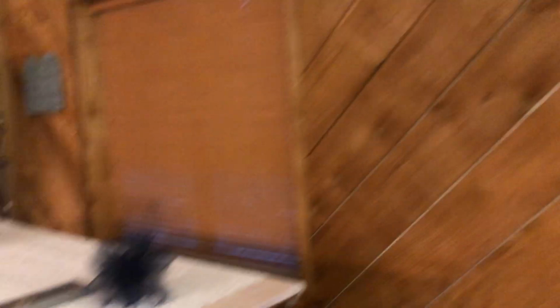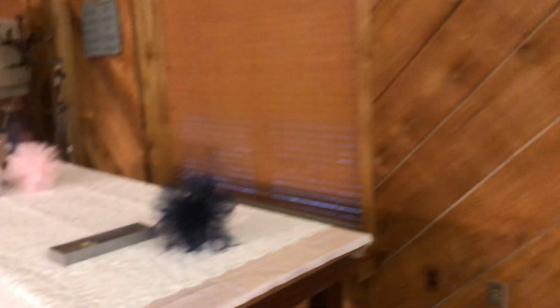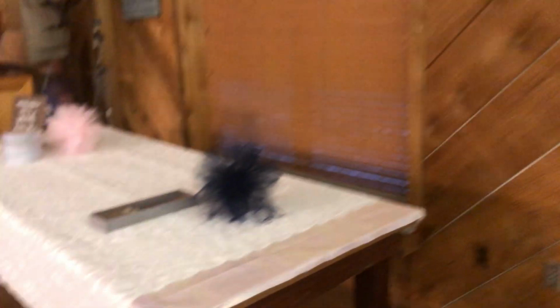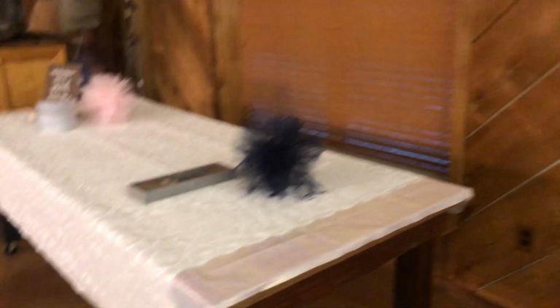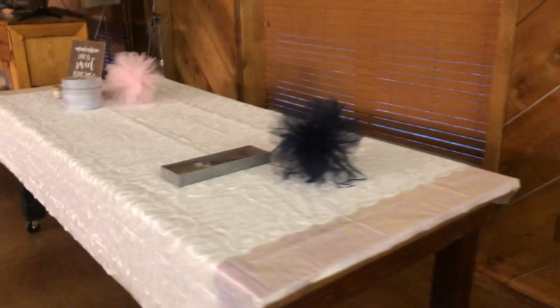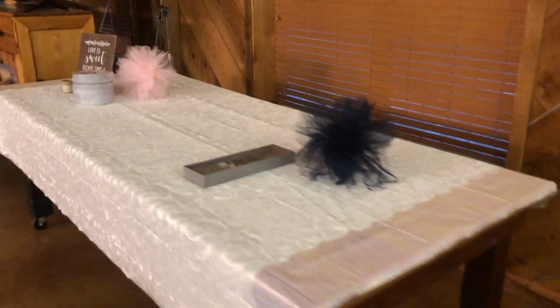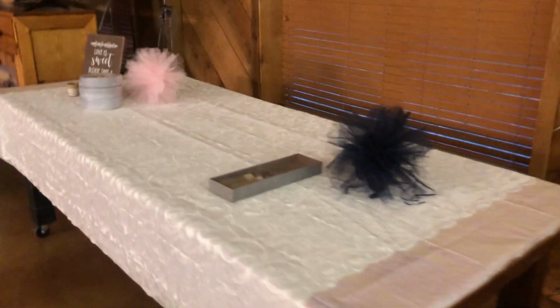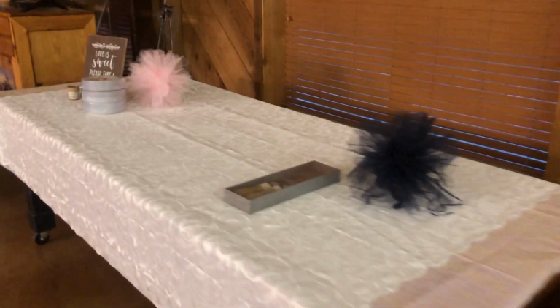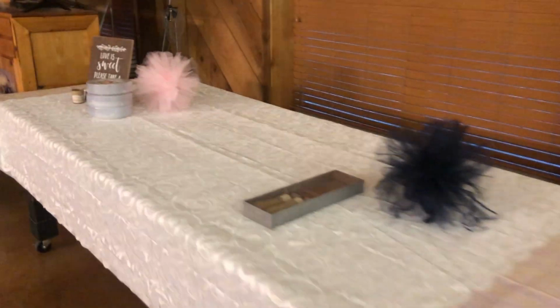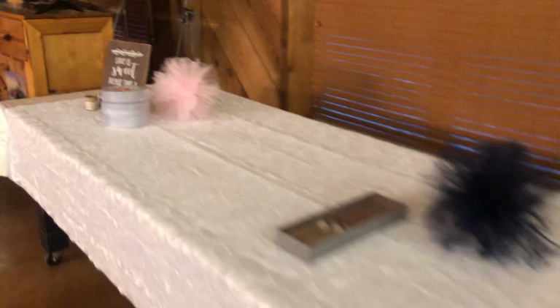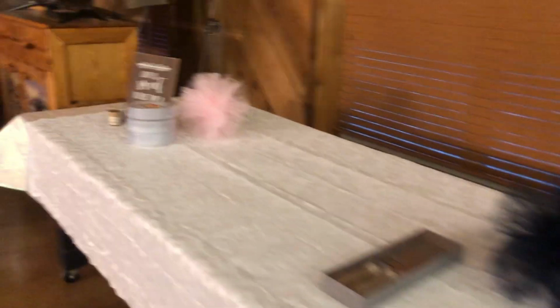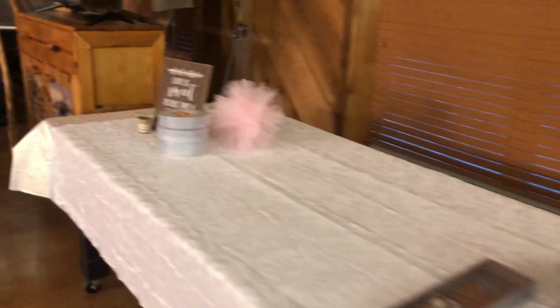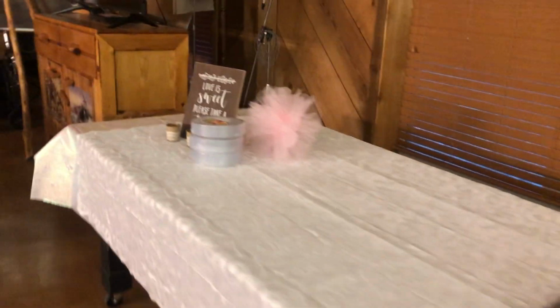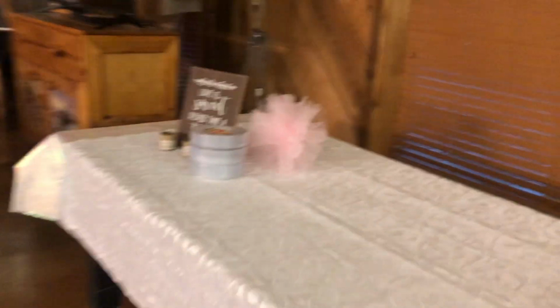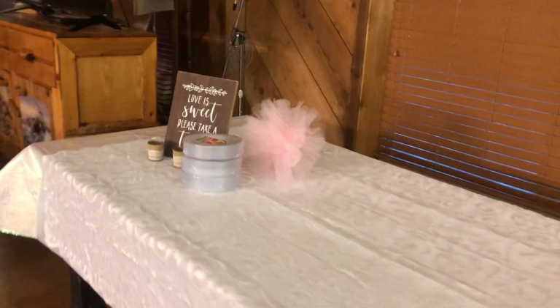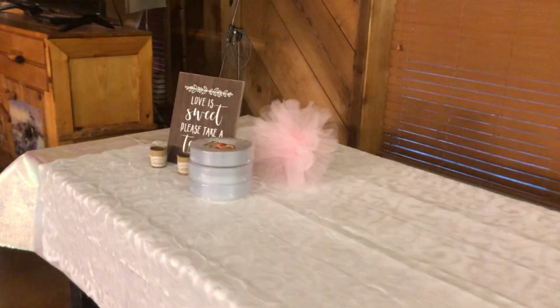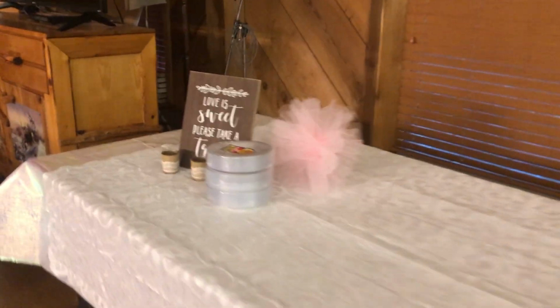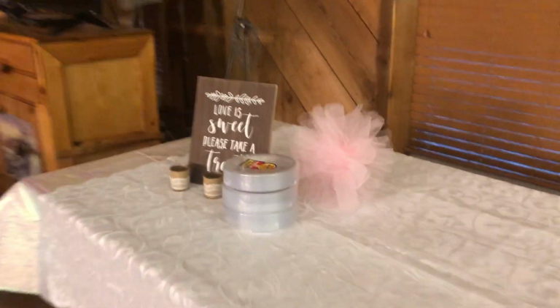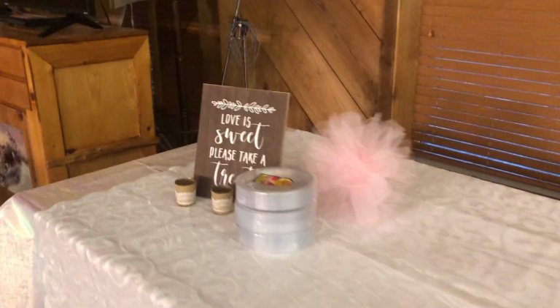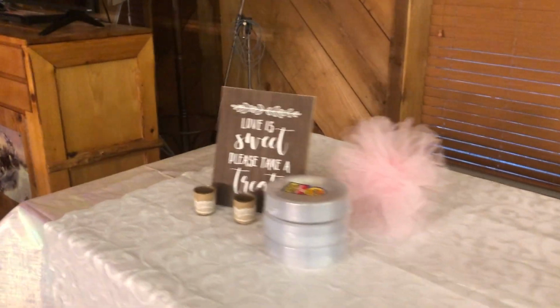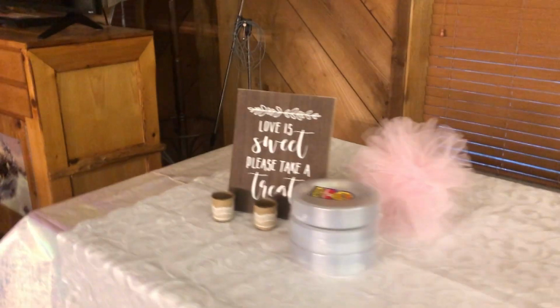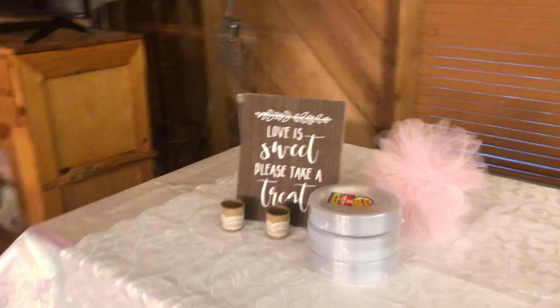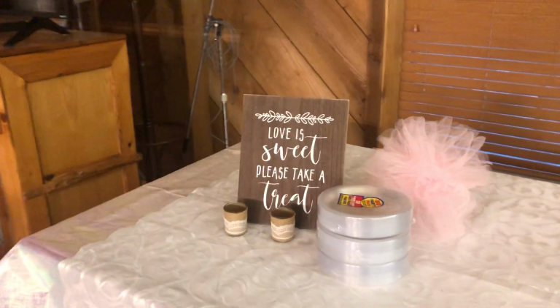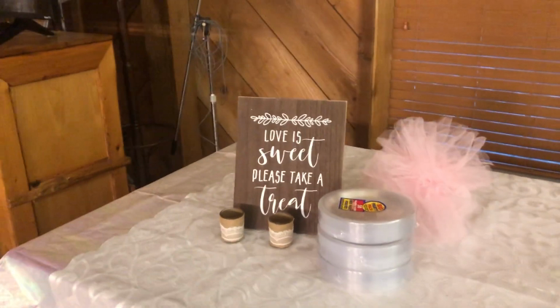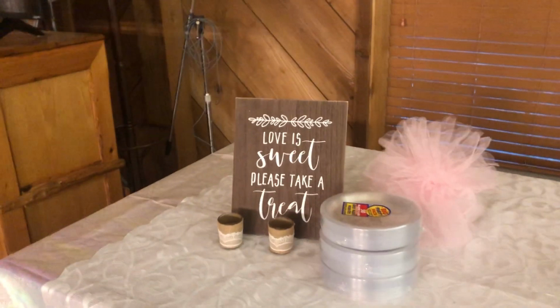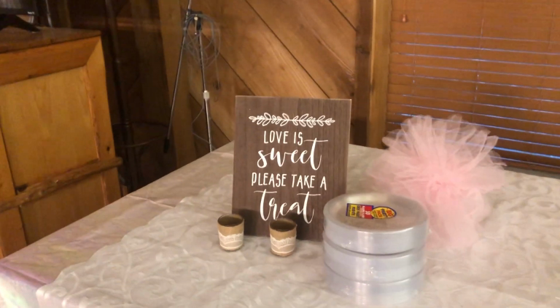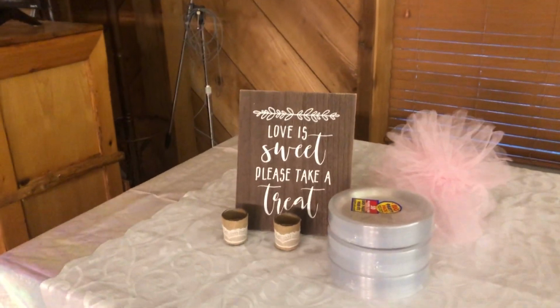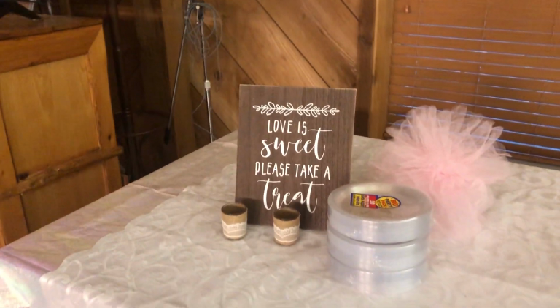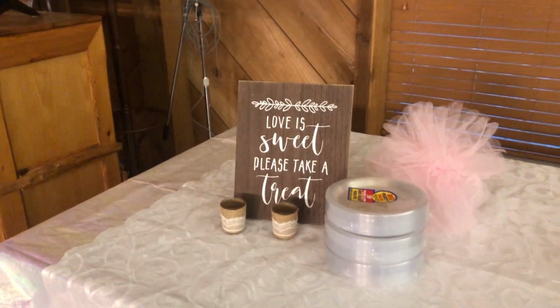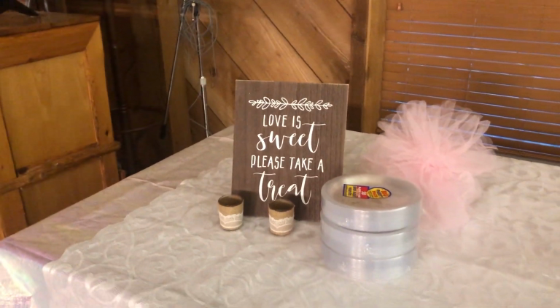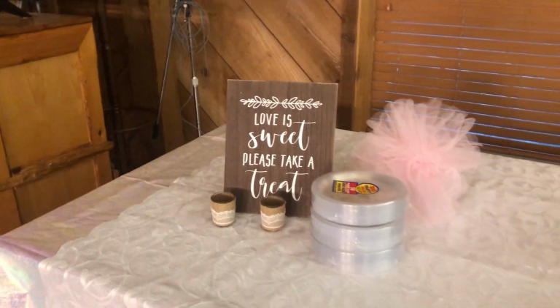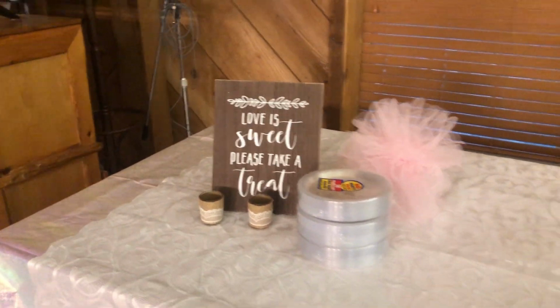This is the cake table. 'Love is sweet. Please take a treat.'